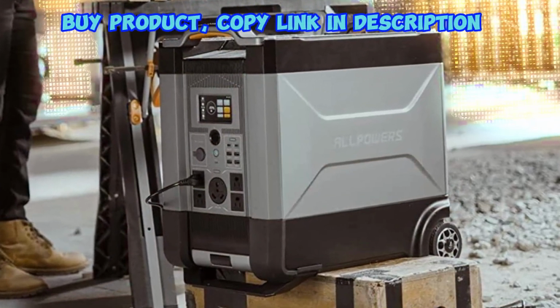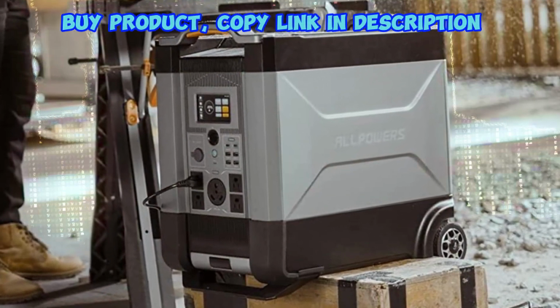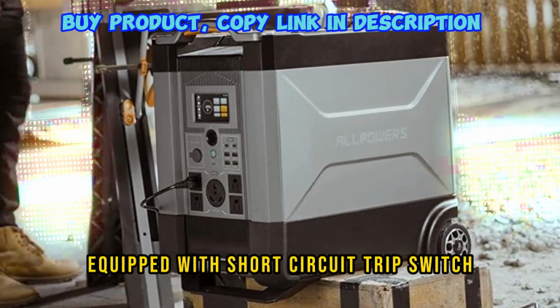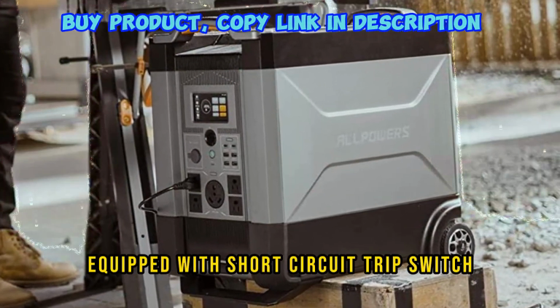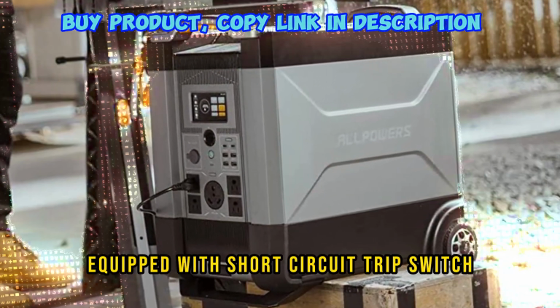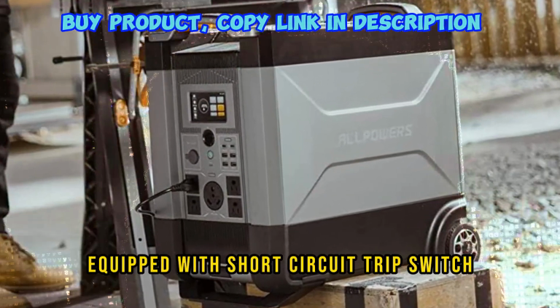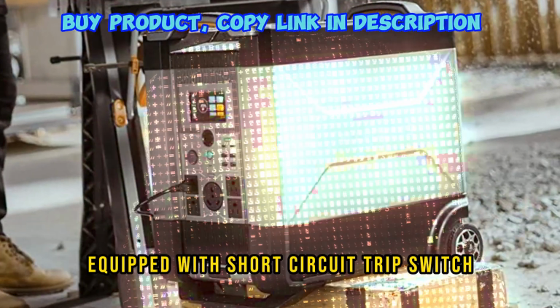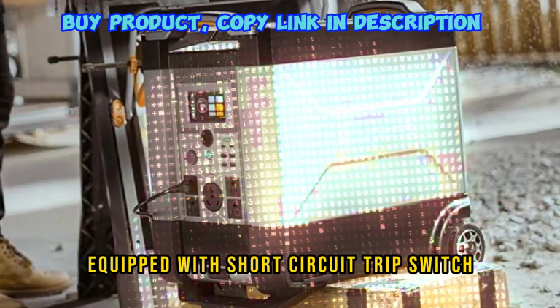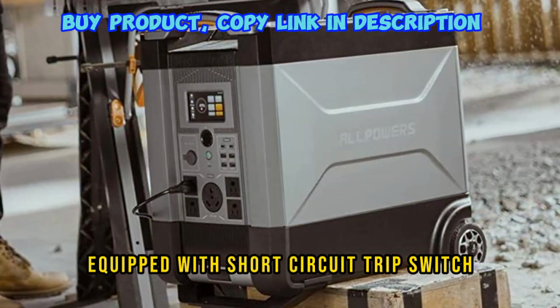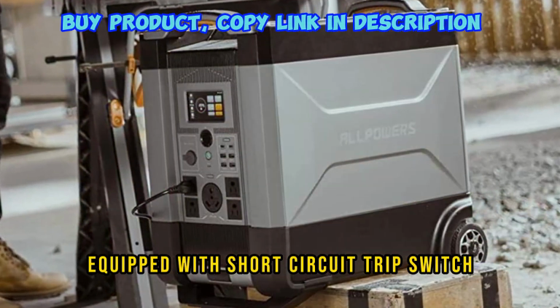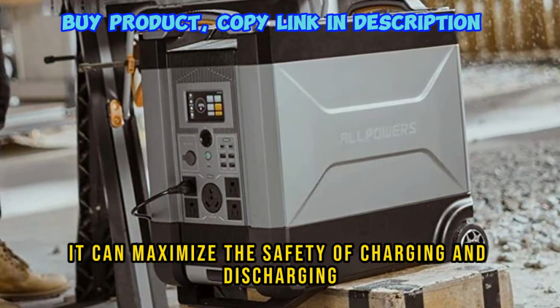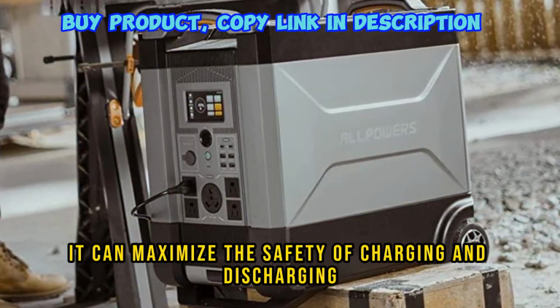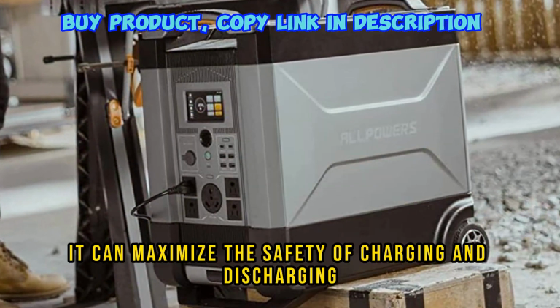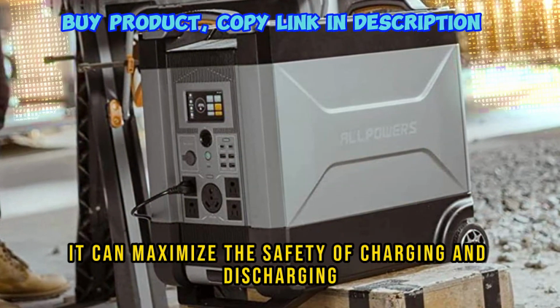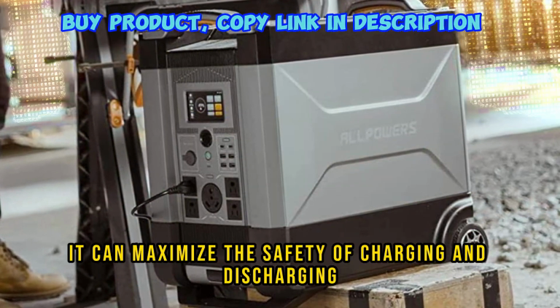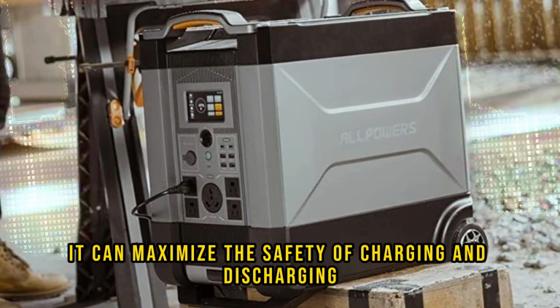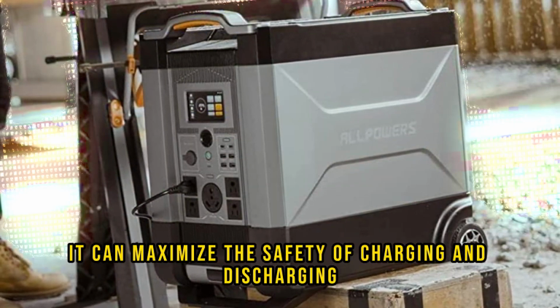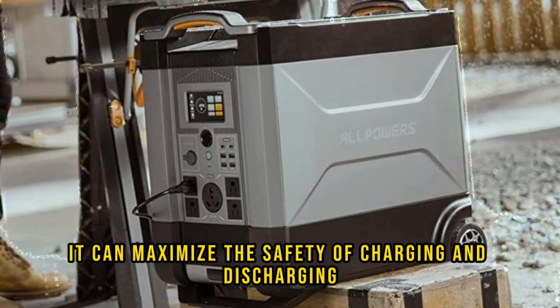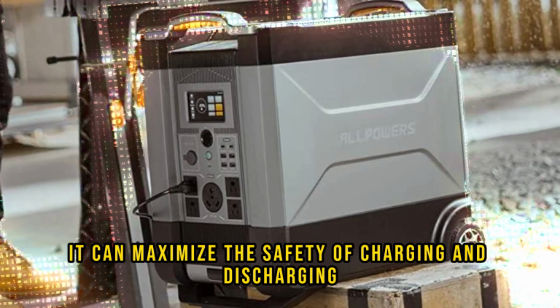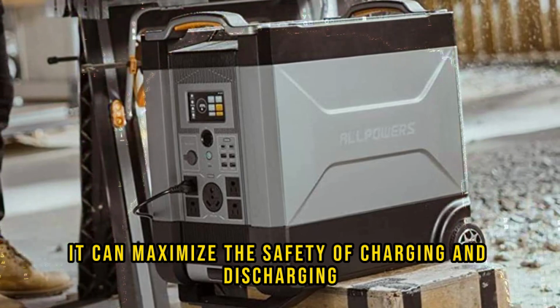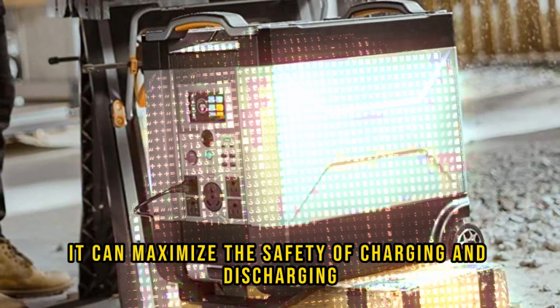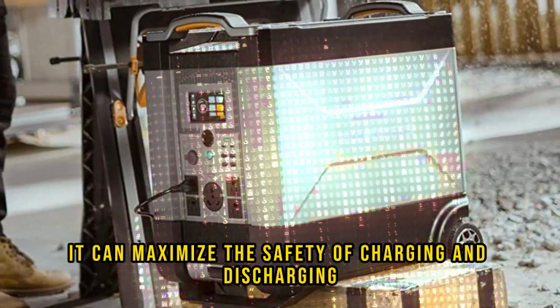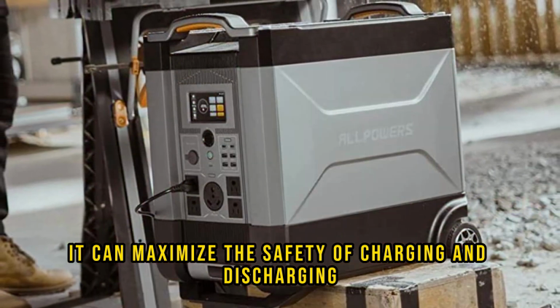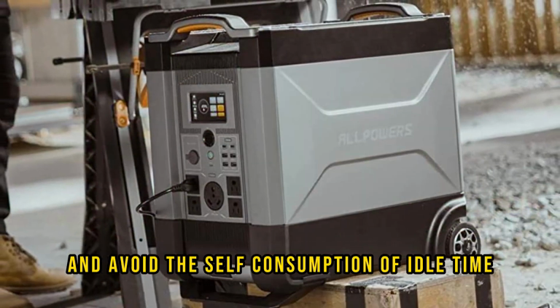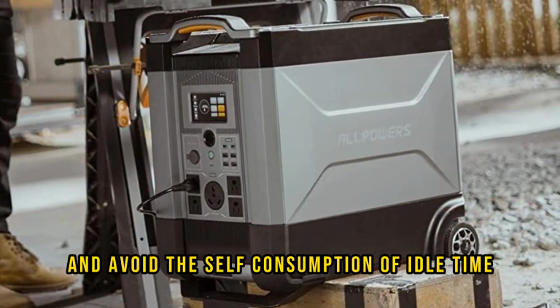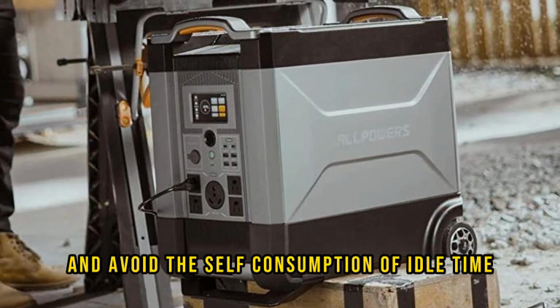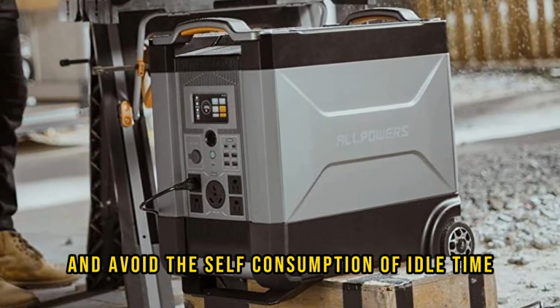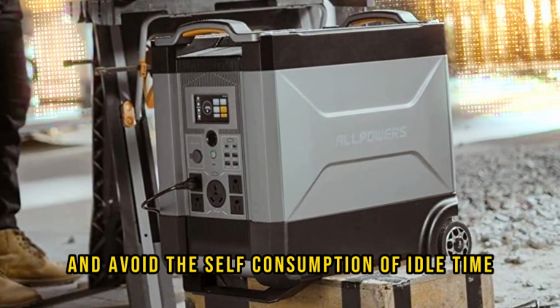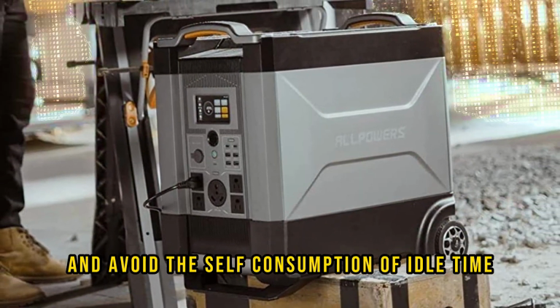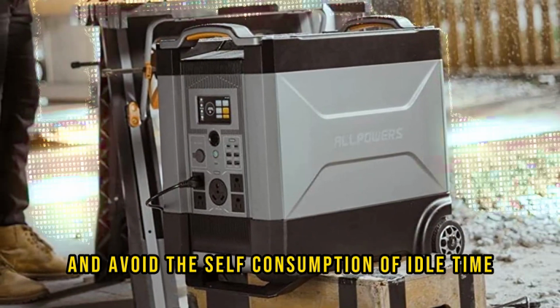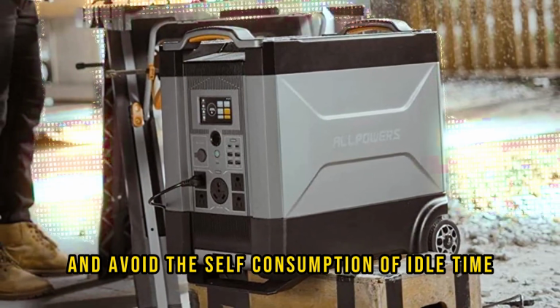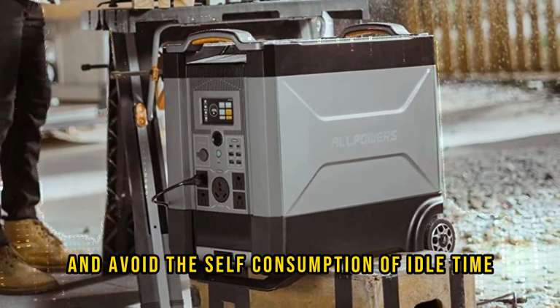Equipped with a short-circuit trip switch, it can maximize the safety of charging and discharging and avoid self-consumption during idle time.